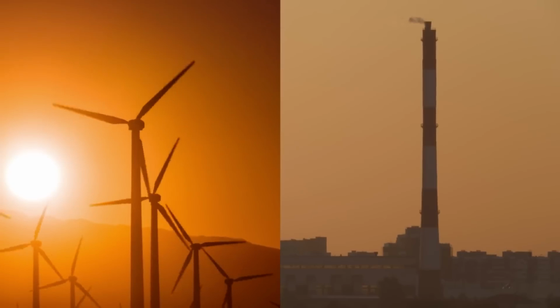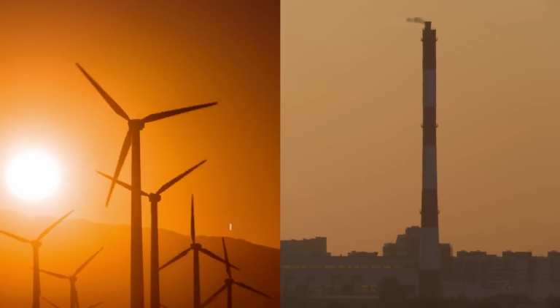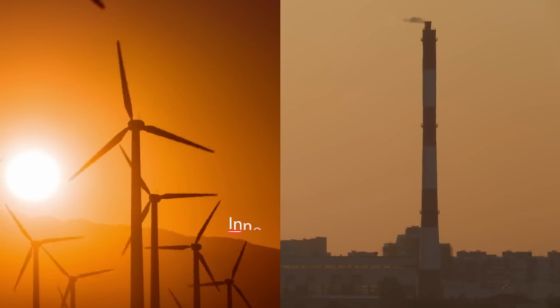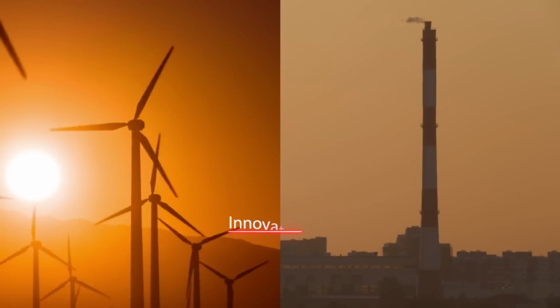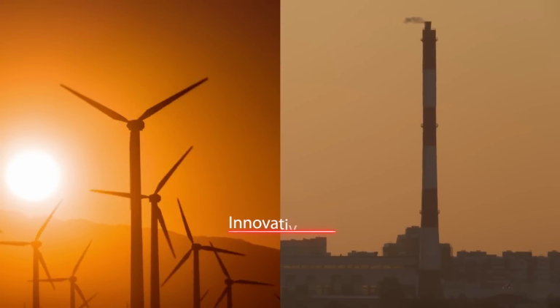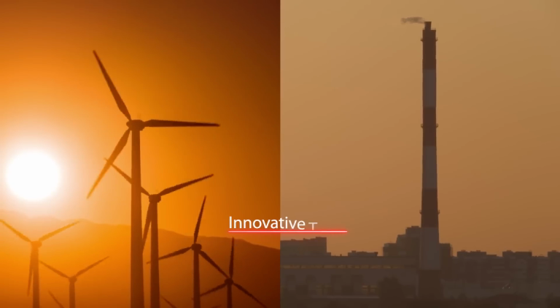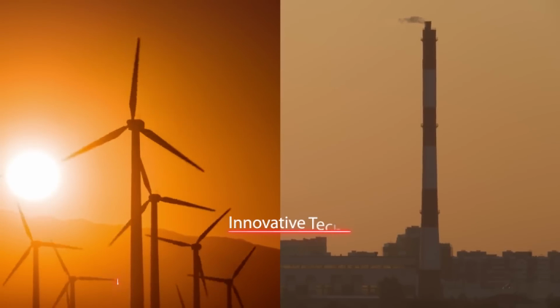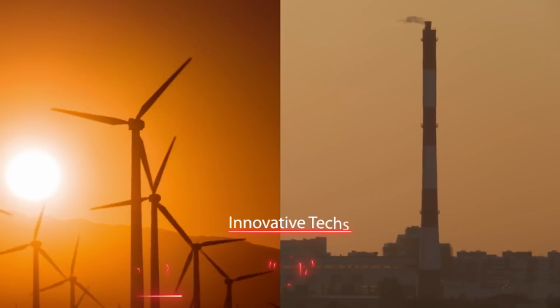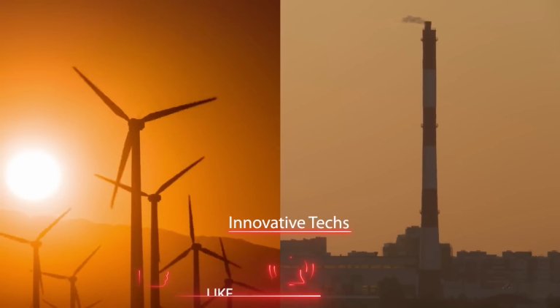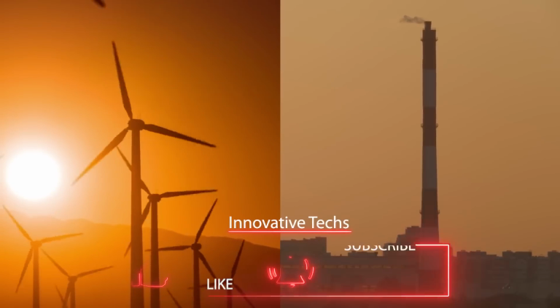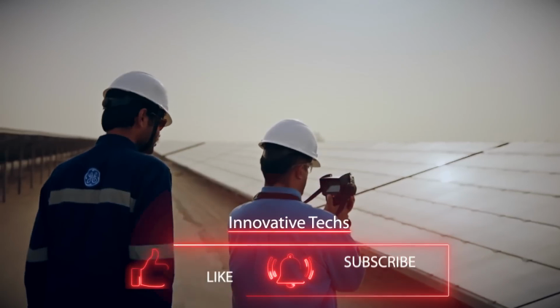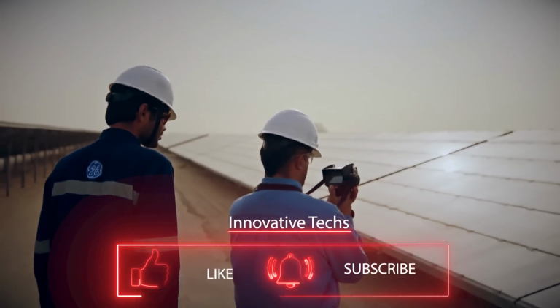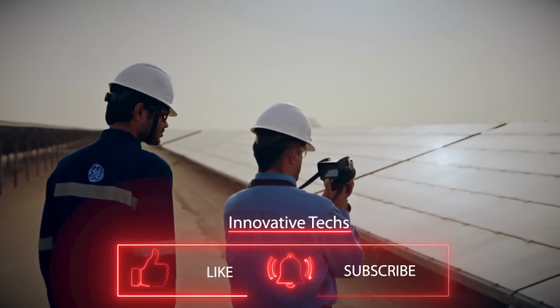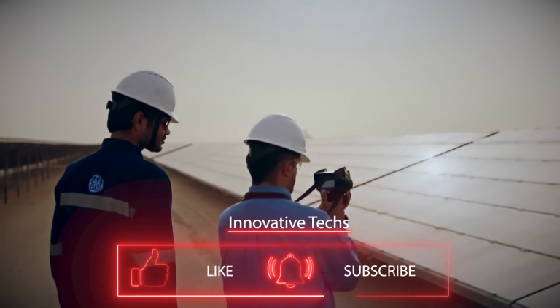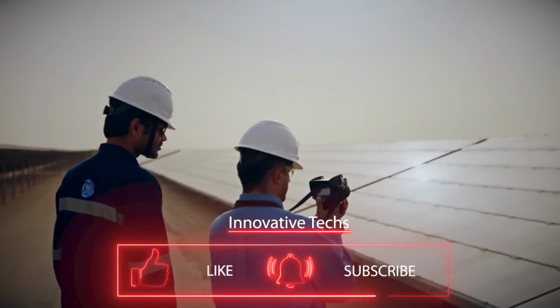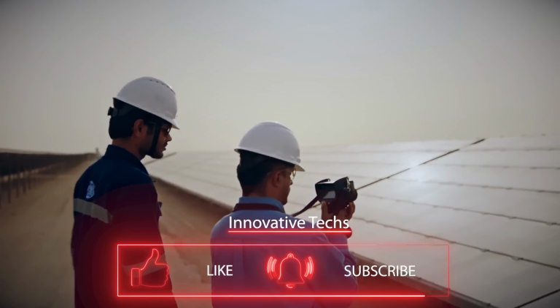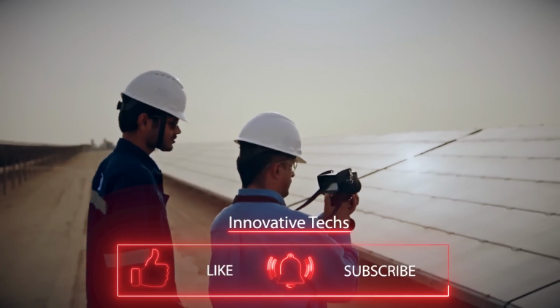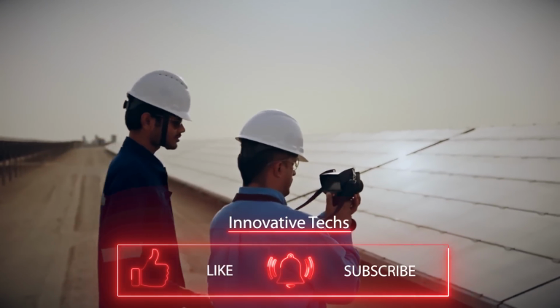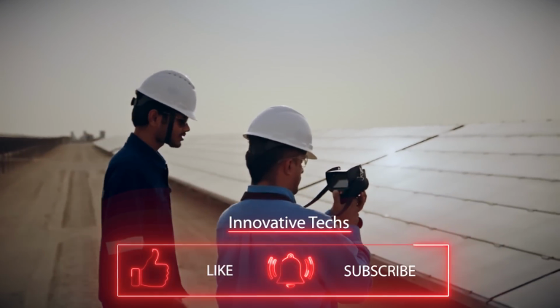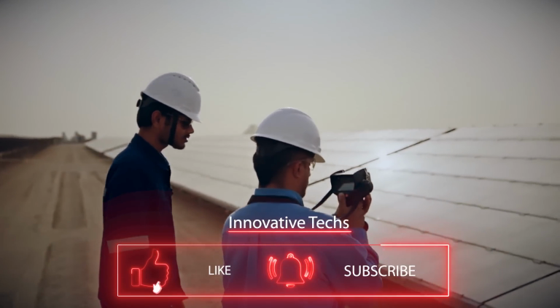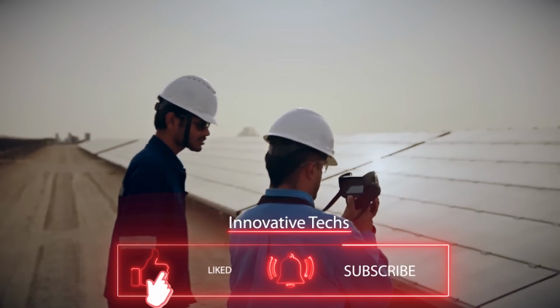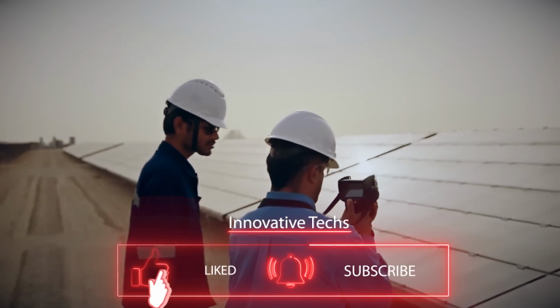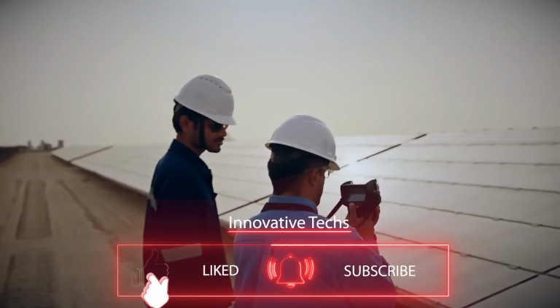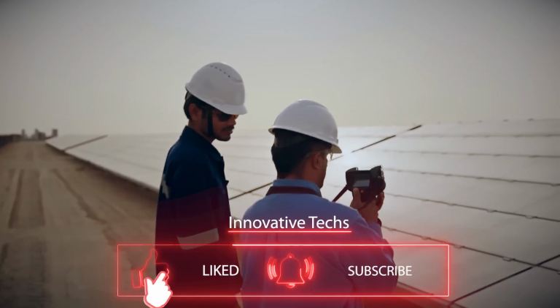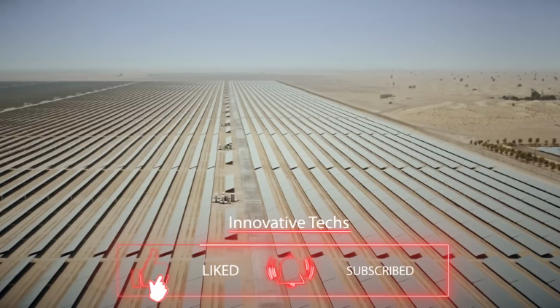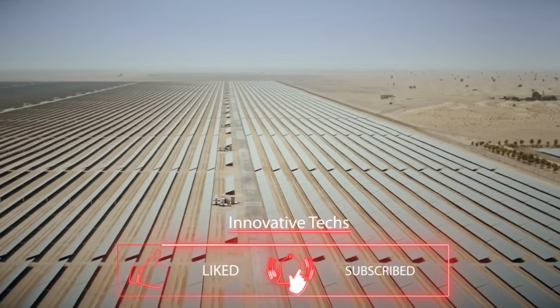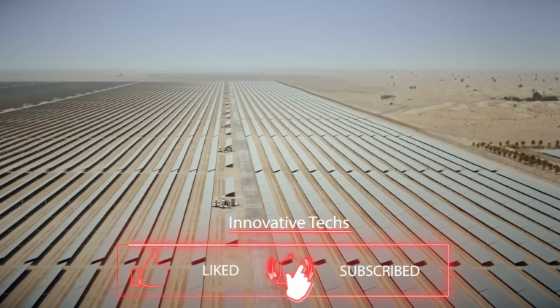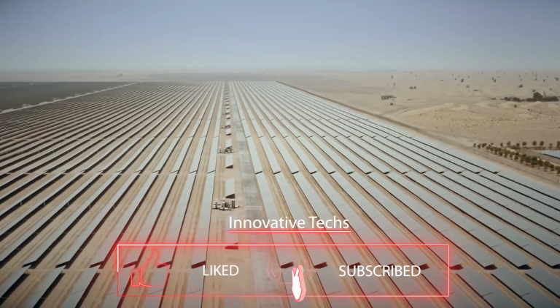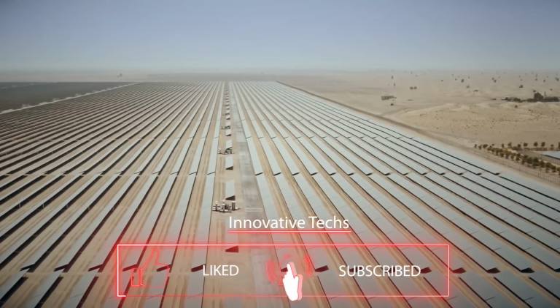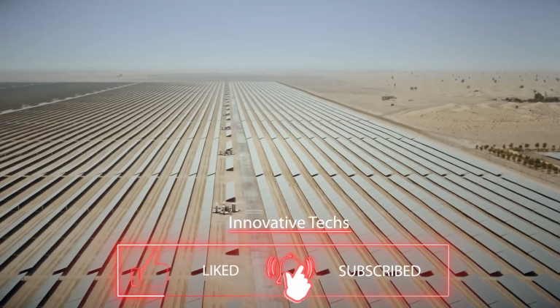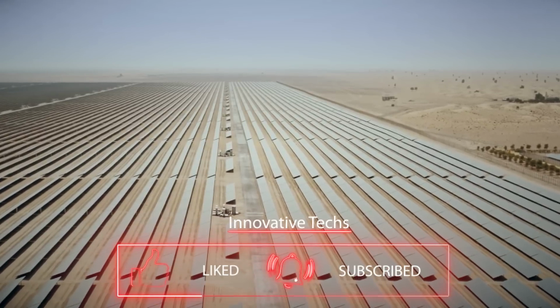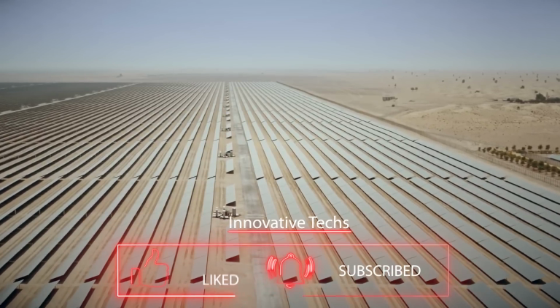How many years do you think it will take for the world to fully switch to renewable energy sources? Please write in the comments.